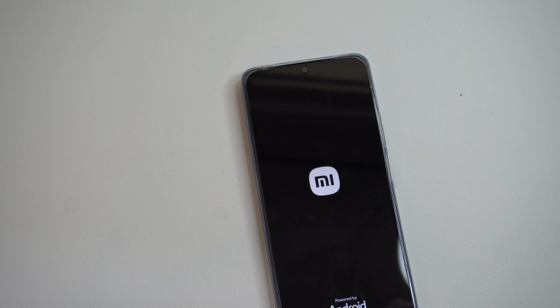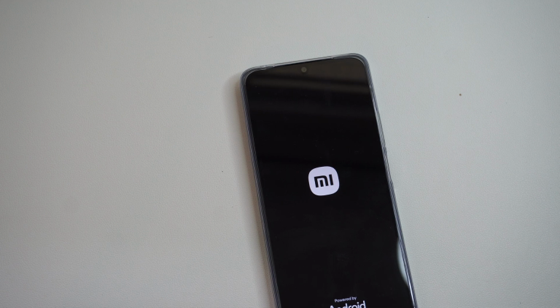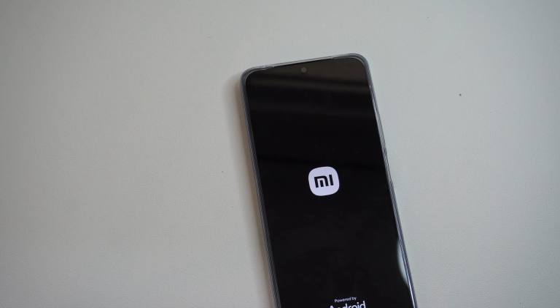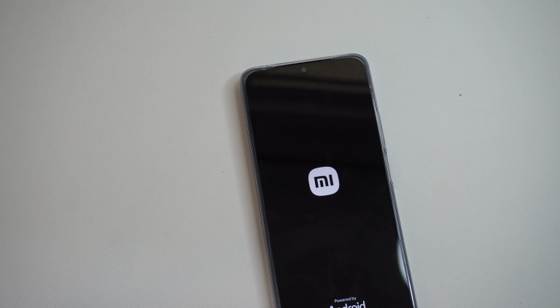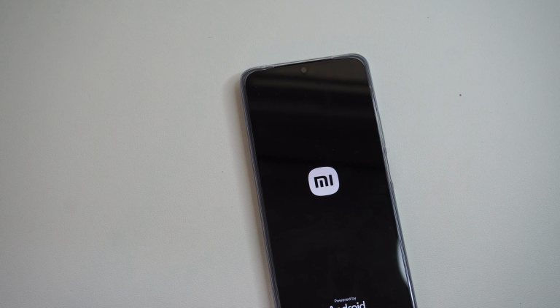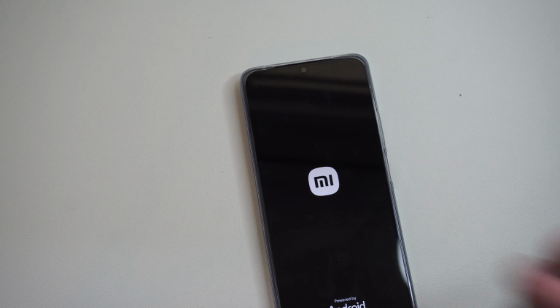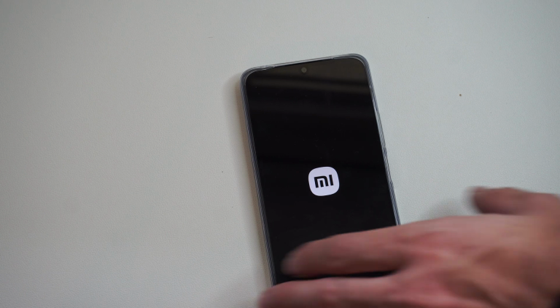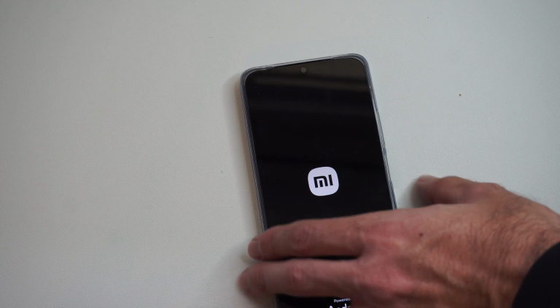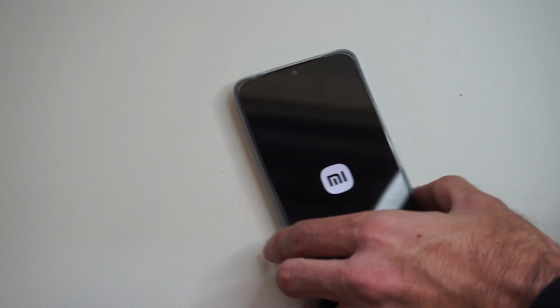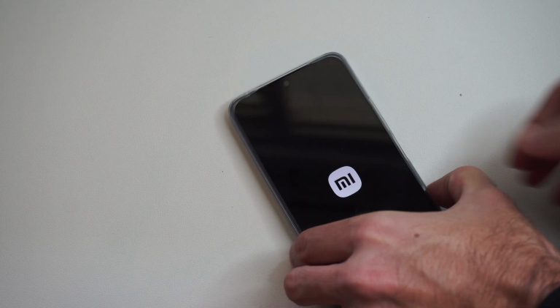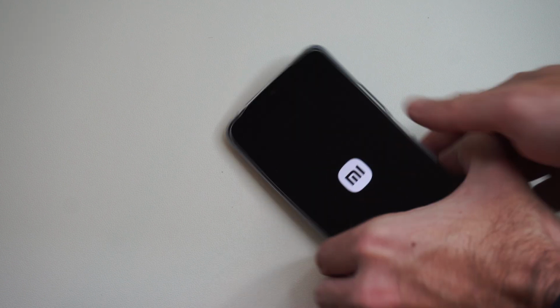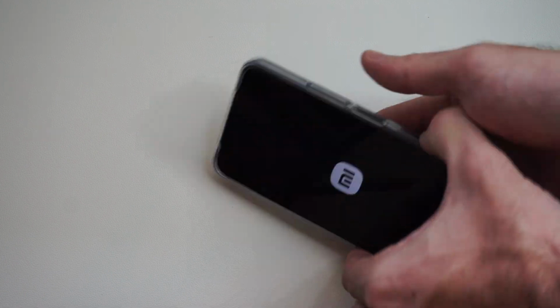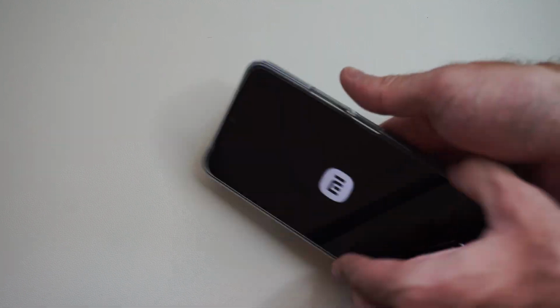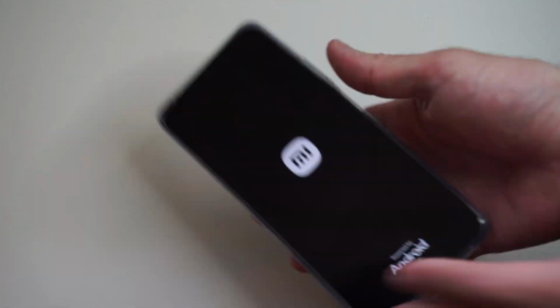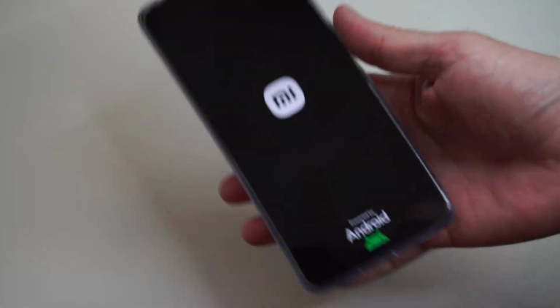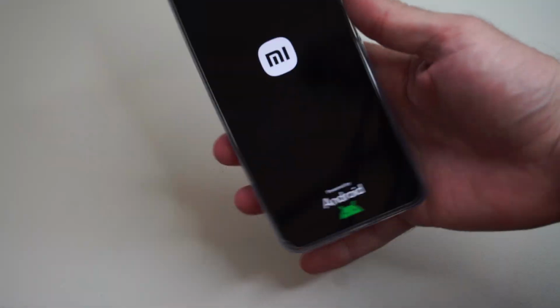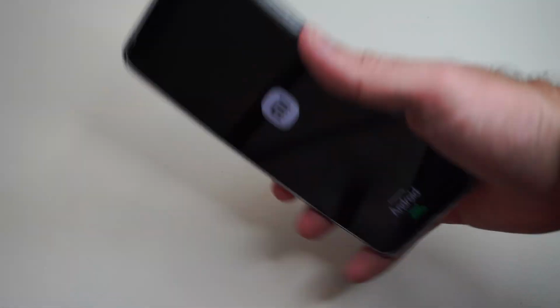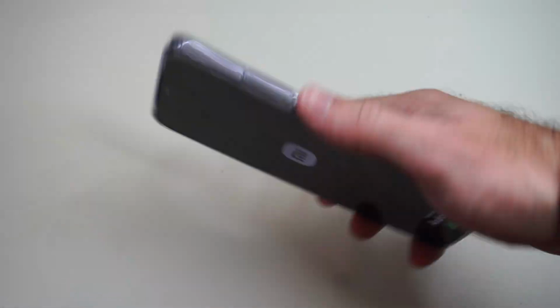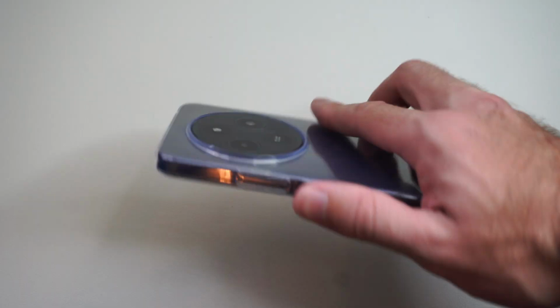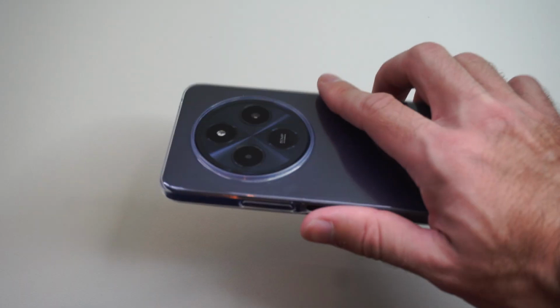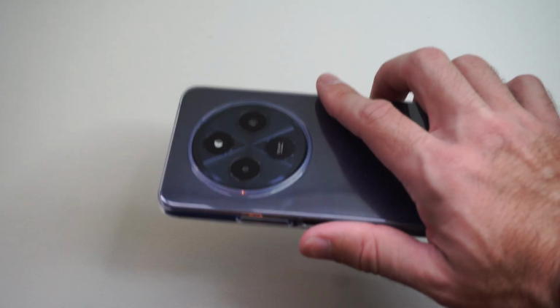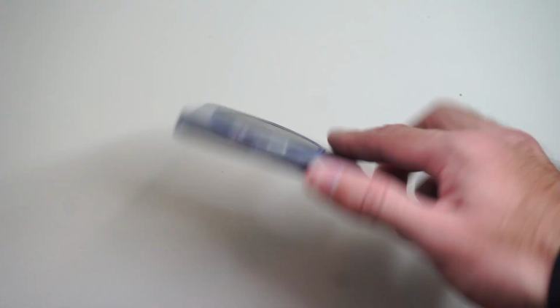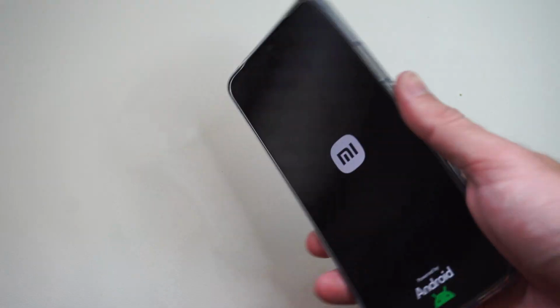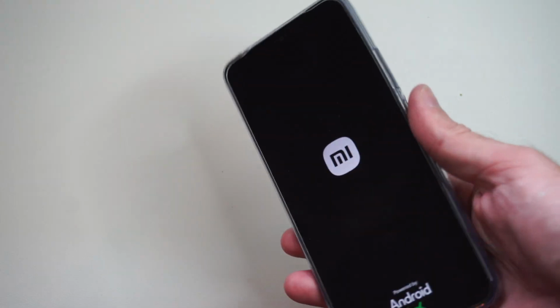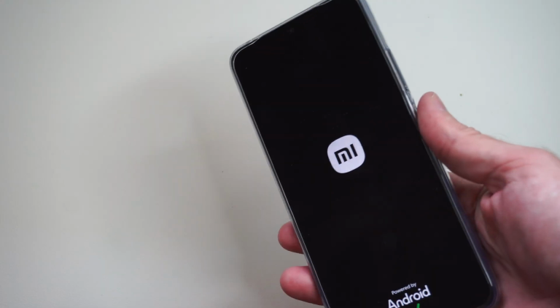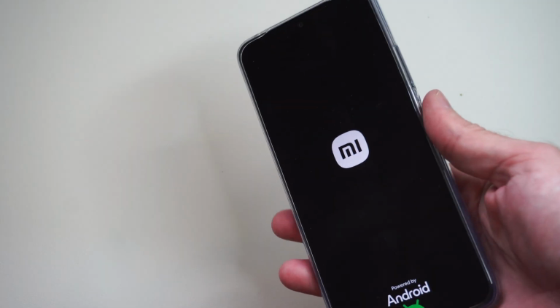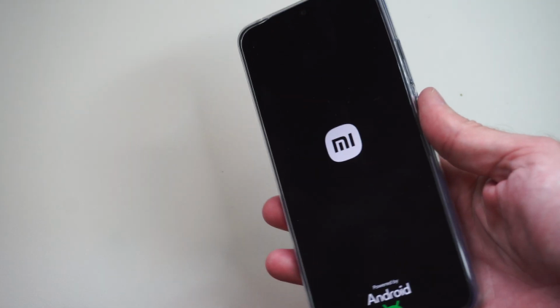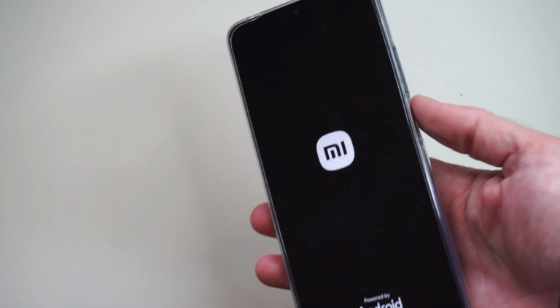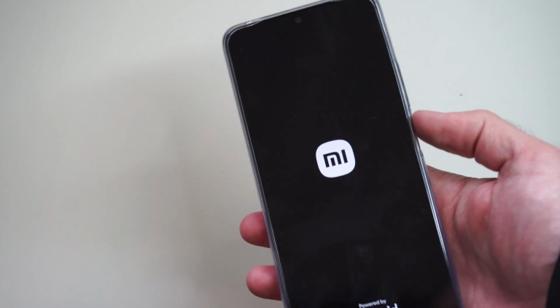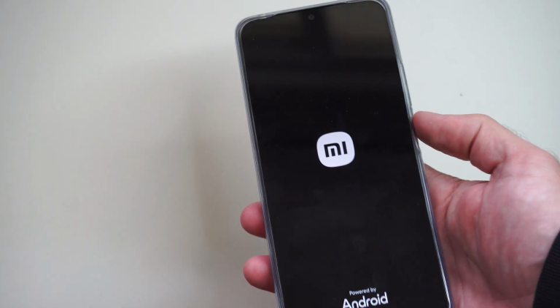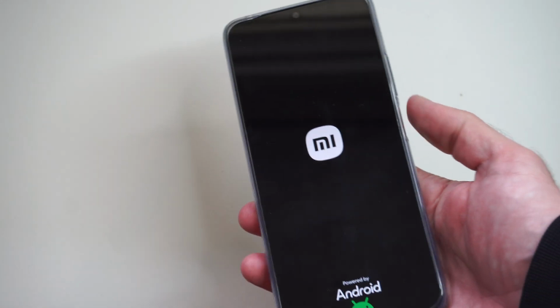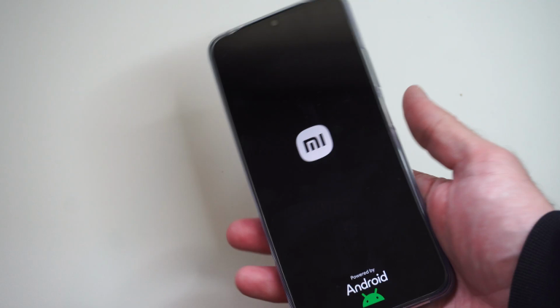Hey, welcome. It's Tim from Yor6 Studios. Today in this video I'm going to show you how to enter the recovery mode on your Xiaomi phone.